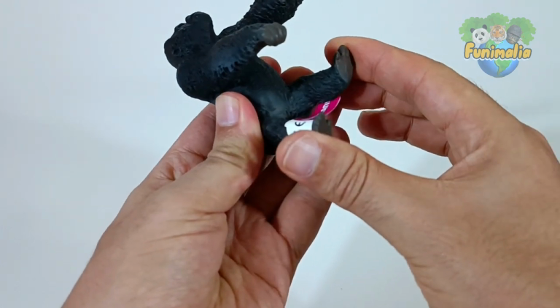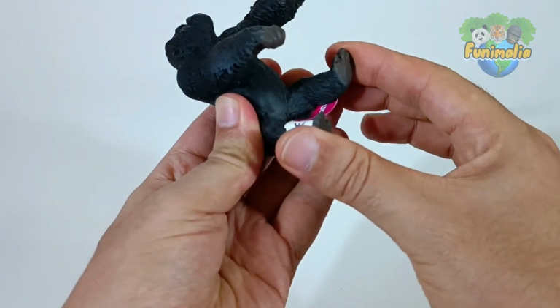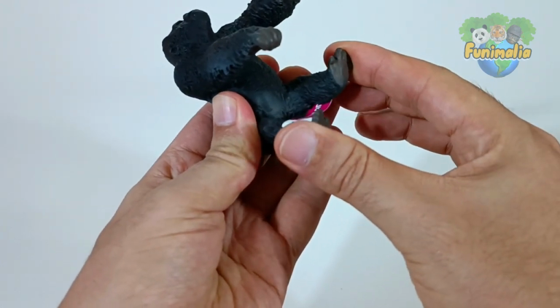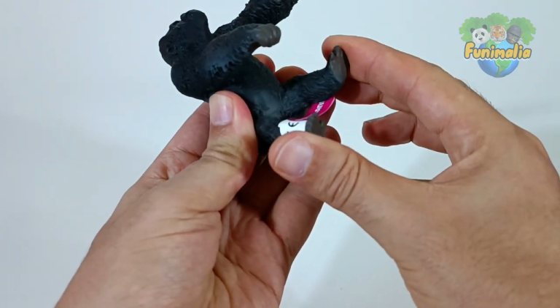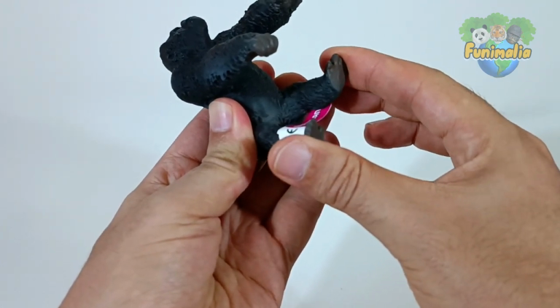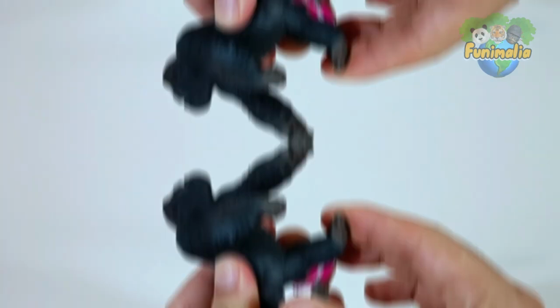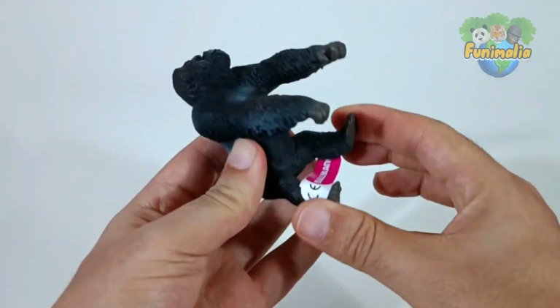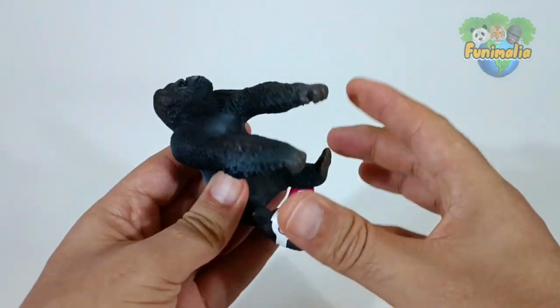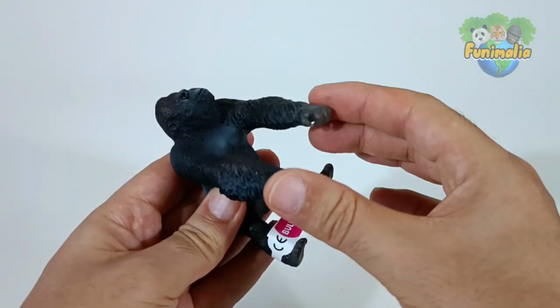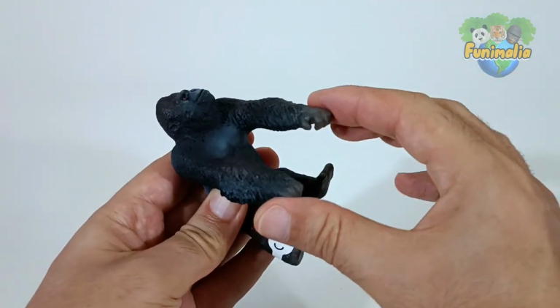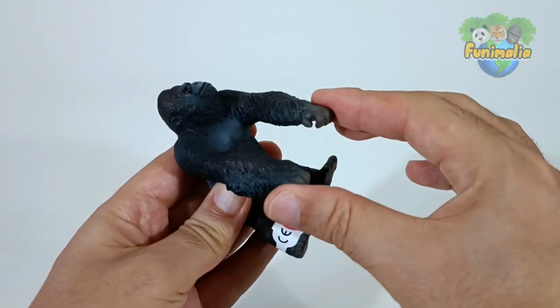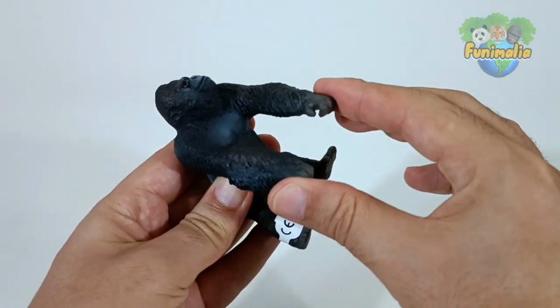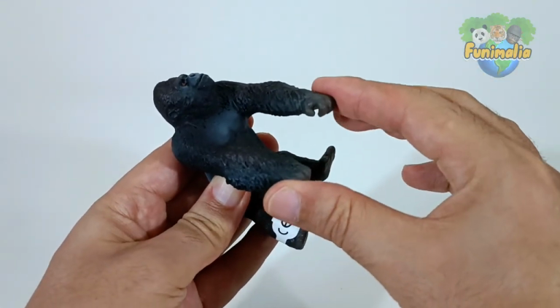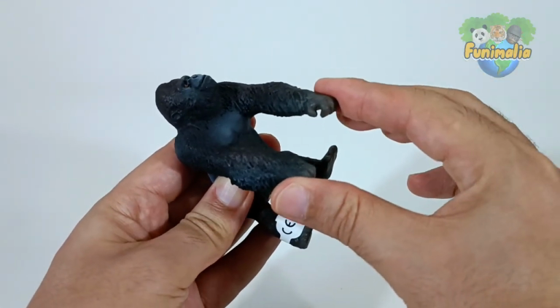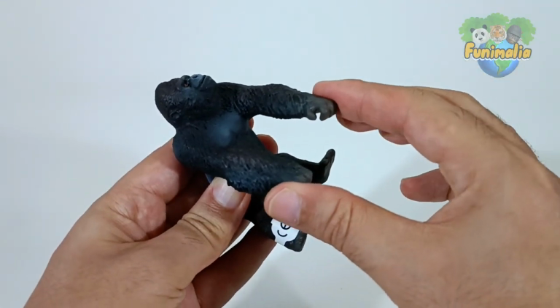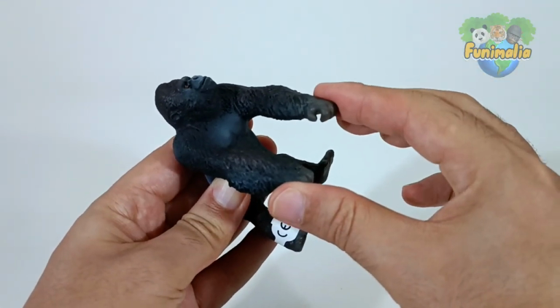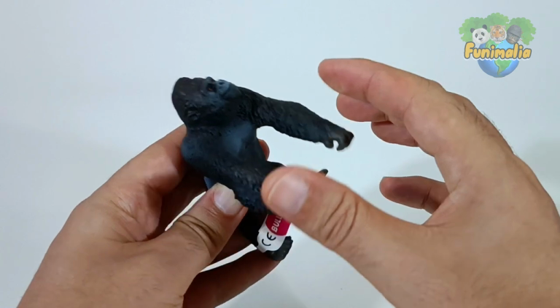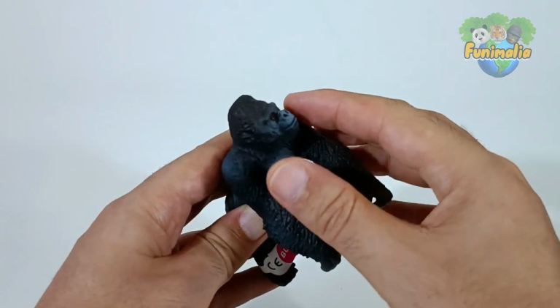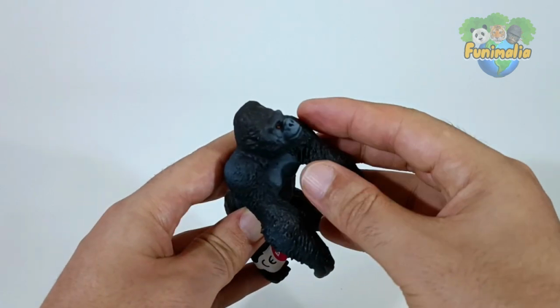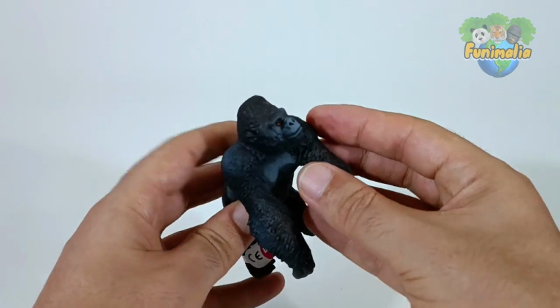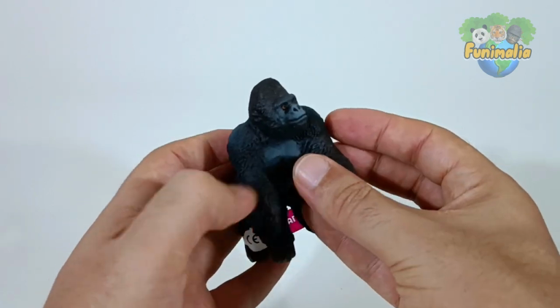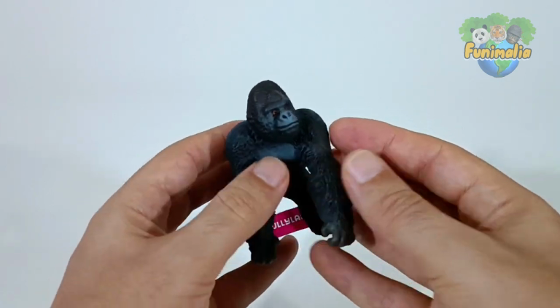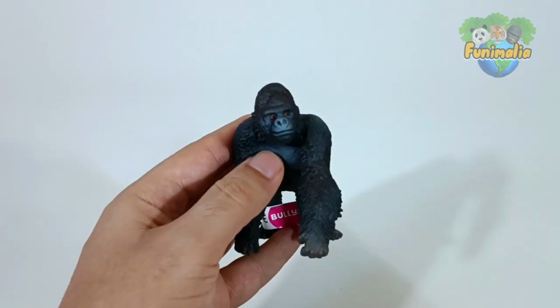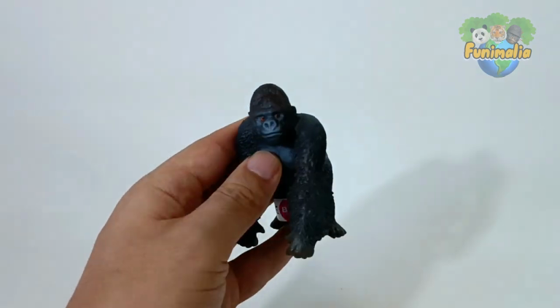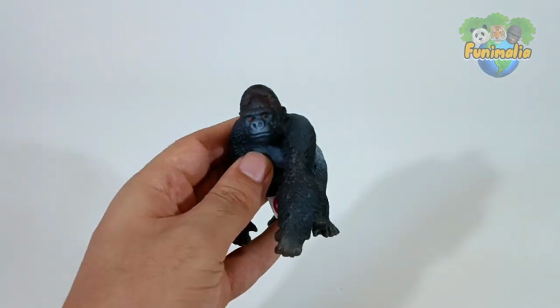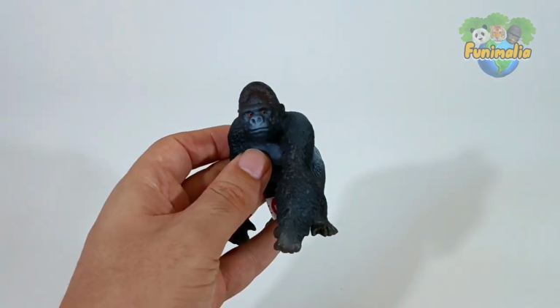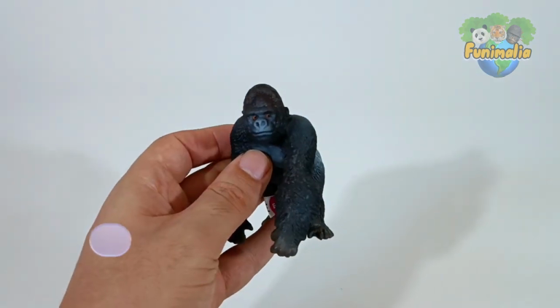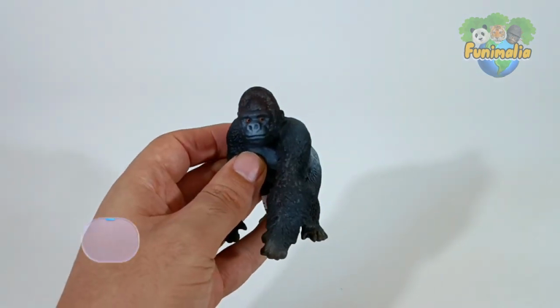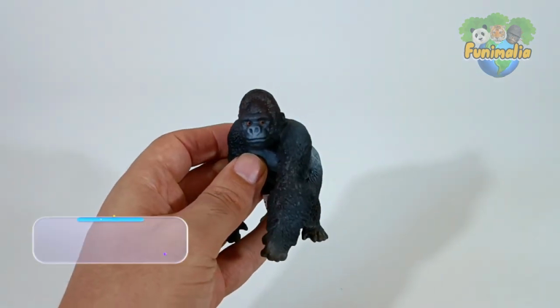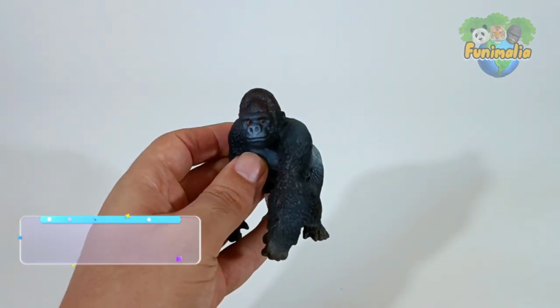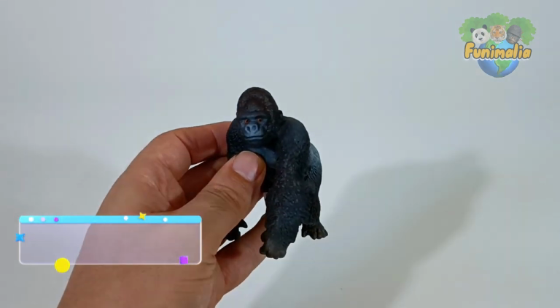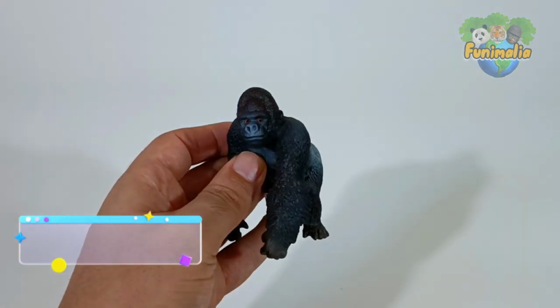I hope you enjoyed this closer preview. So now you can tell me your opinion about this figurine in the comments below.